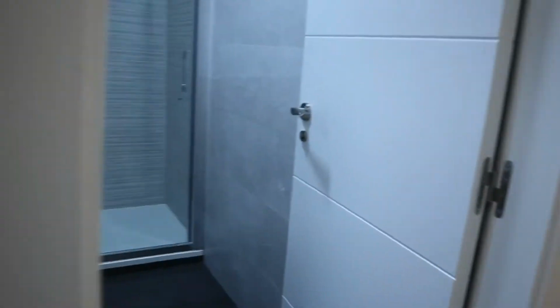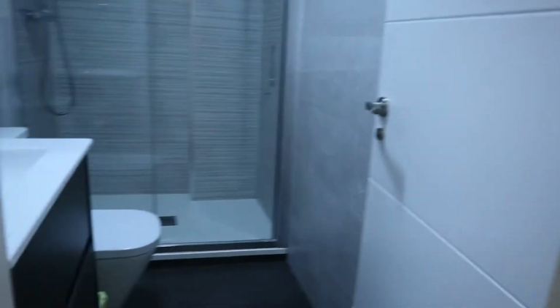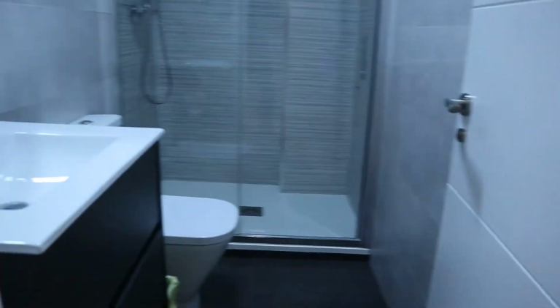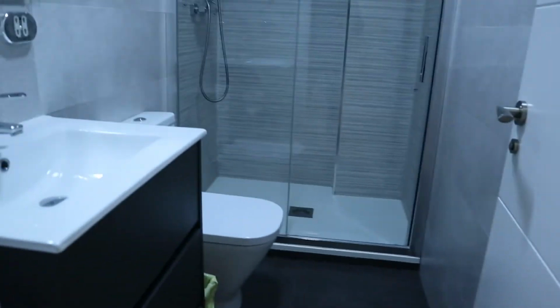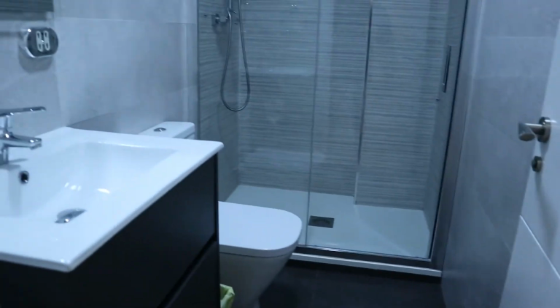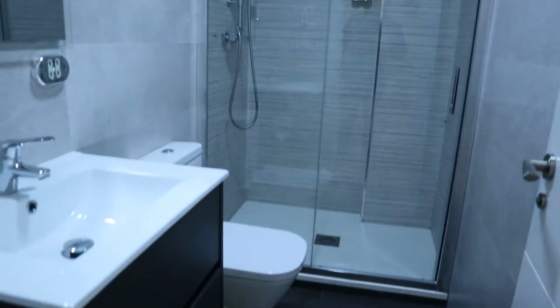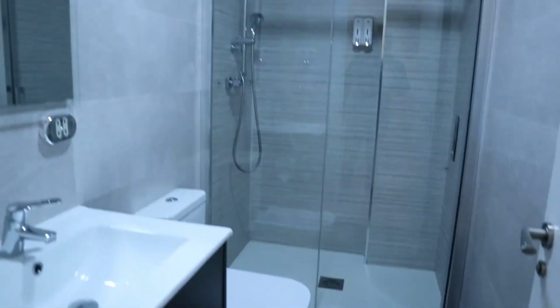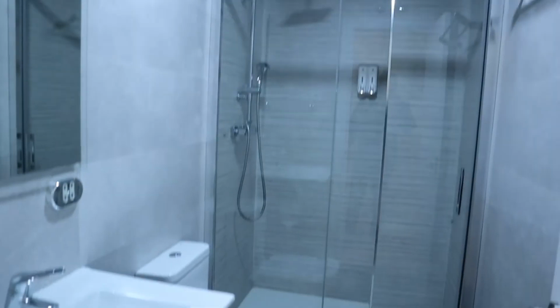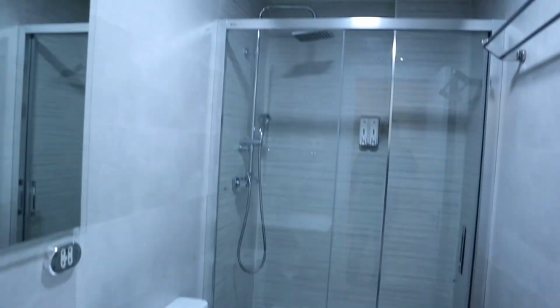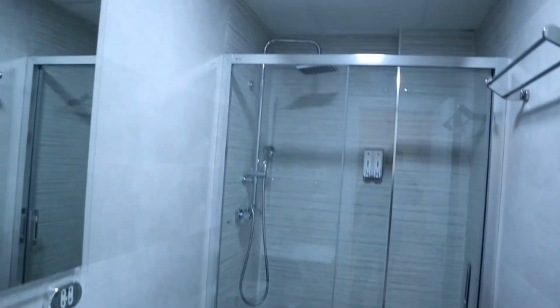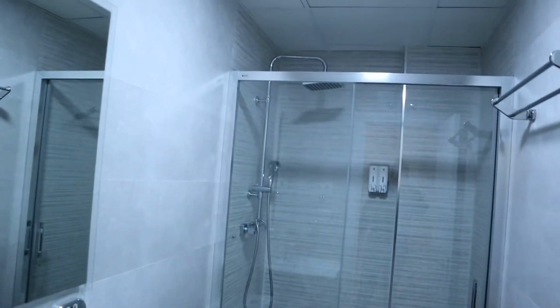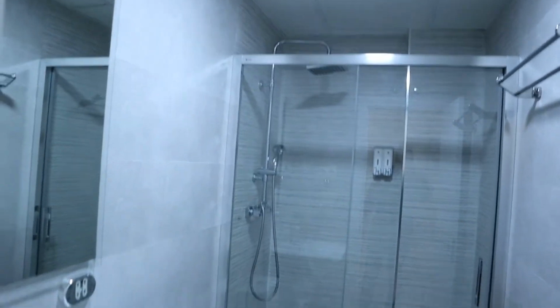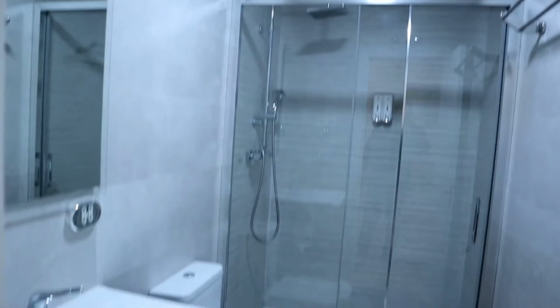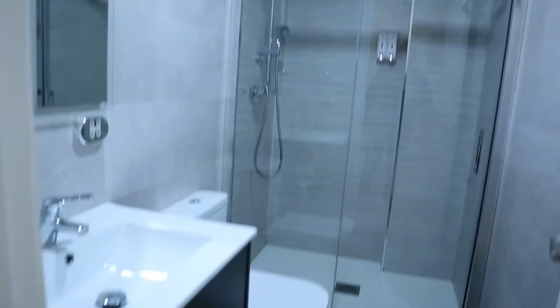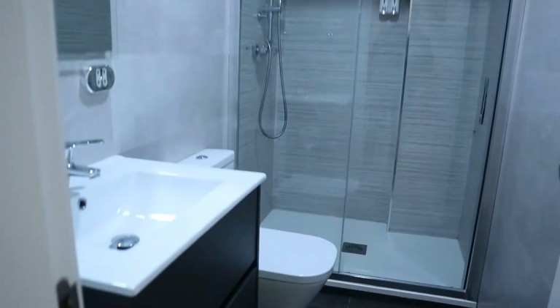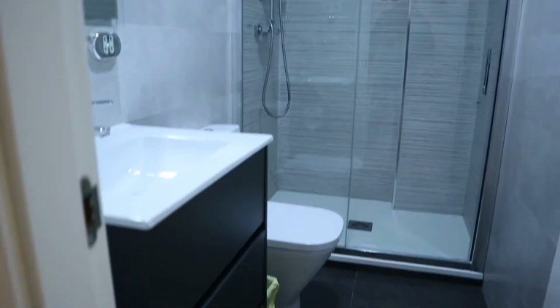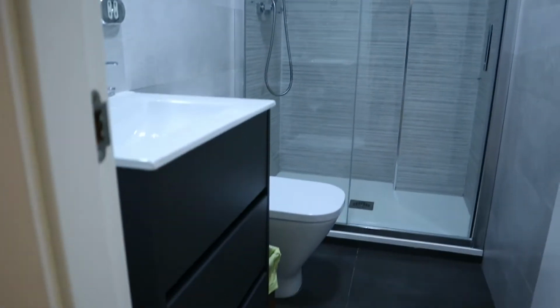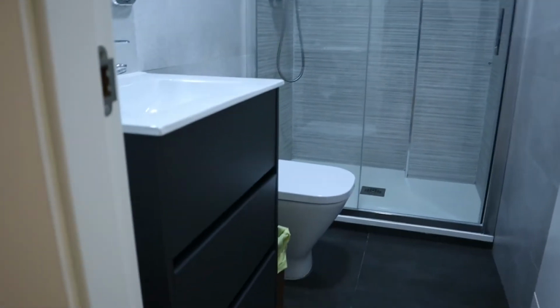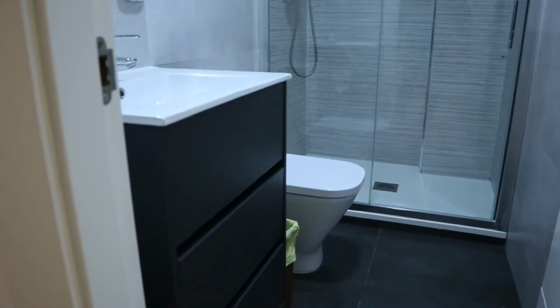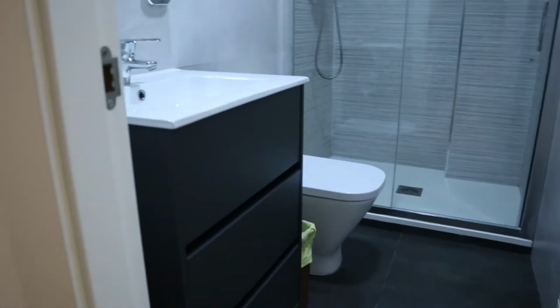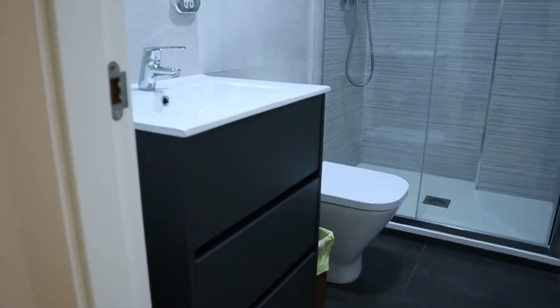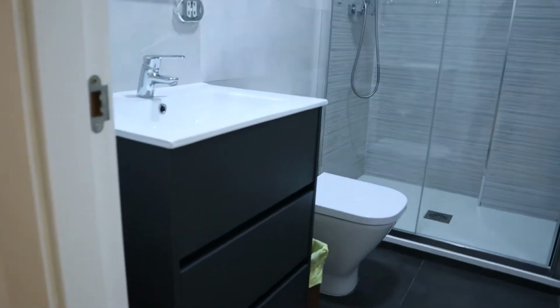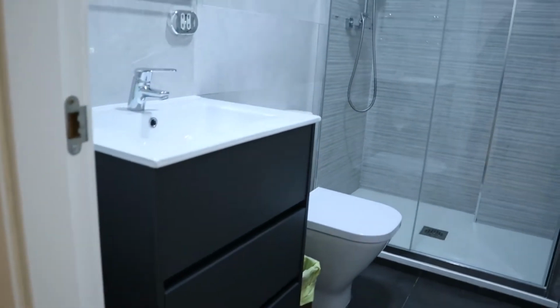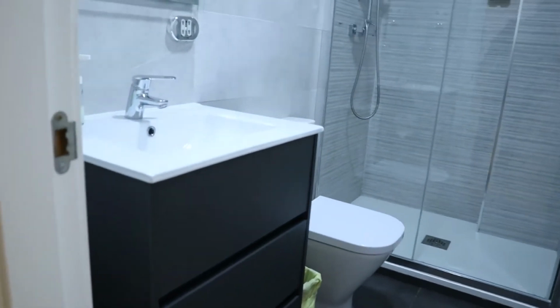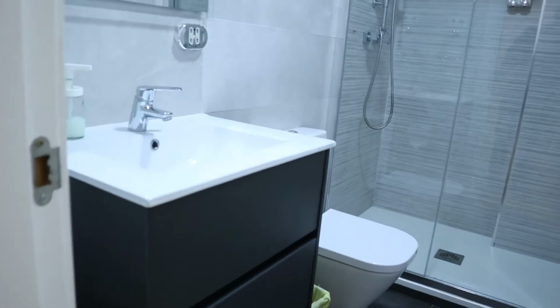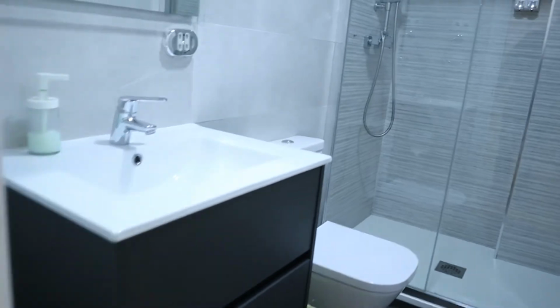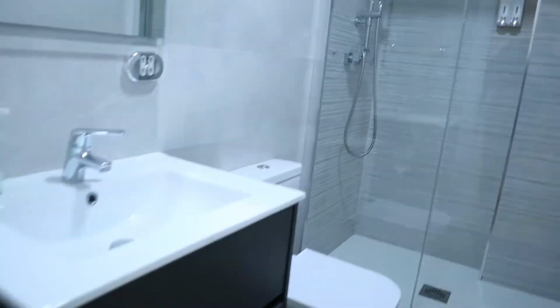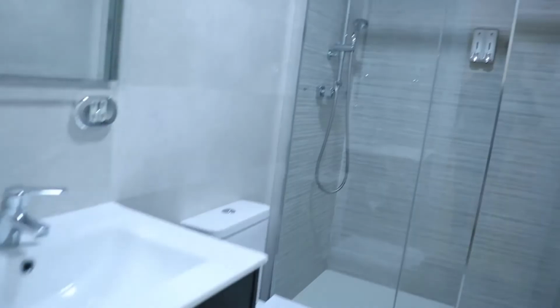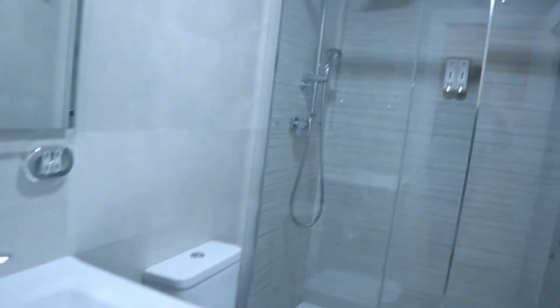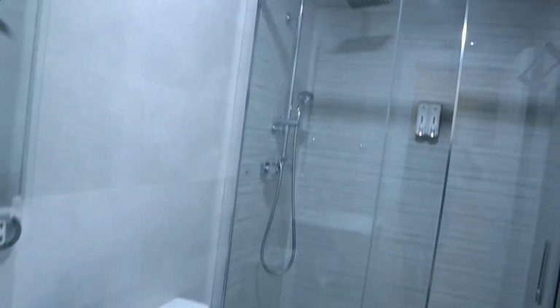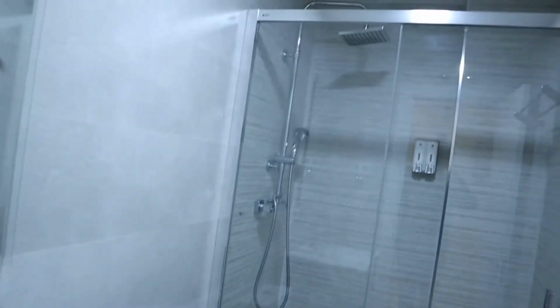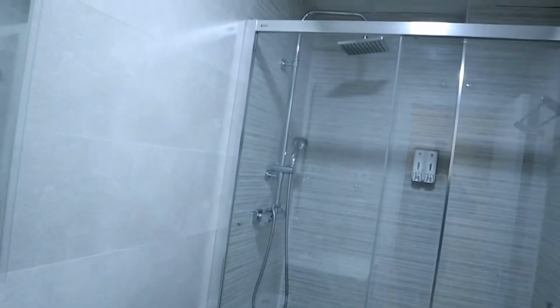We found the bathroom of the apartment, ready to use.